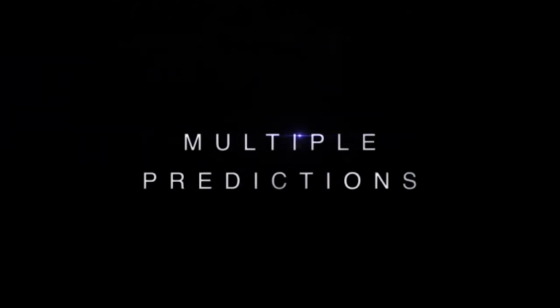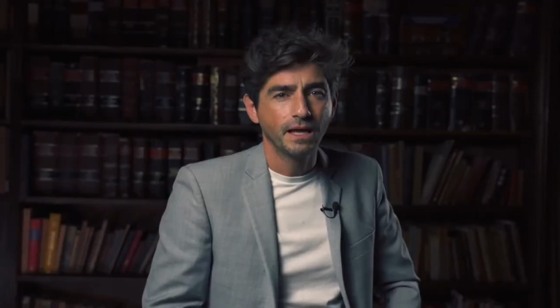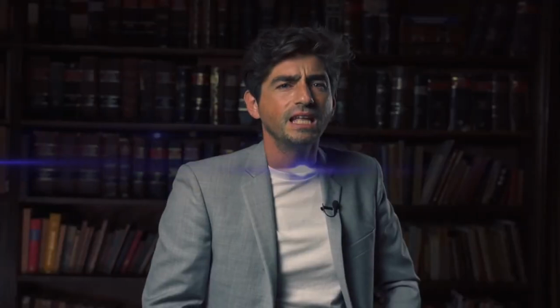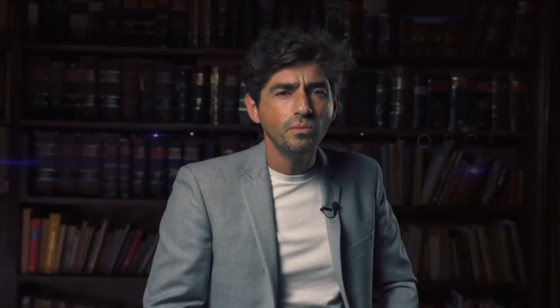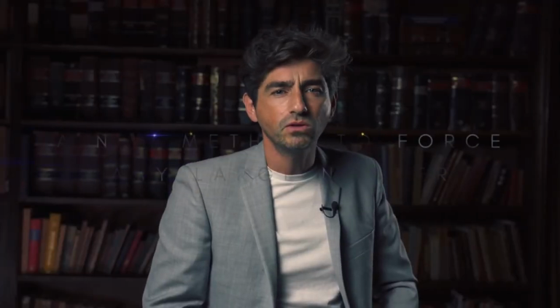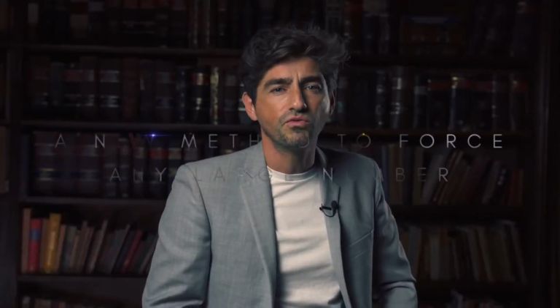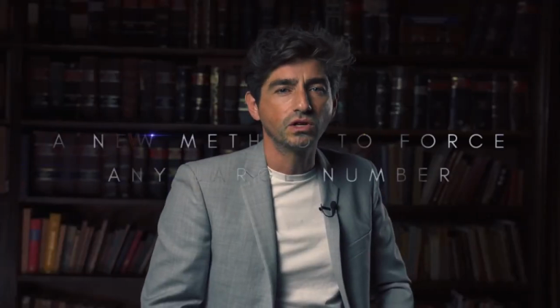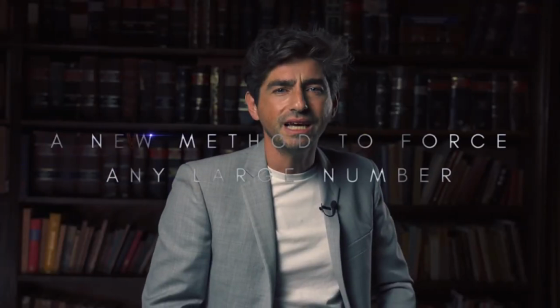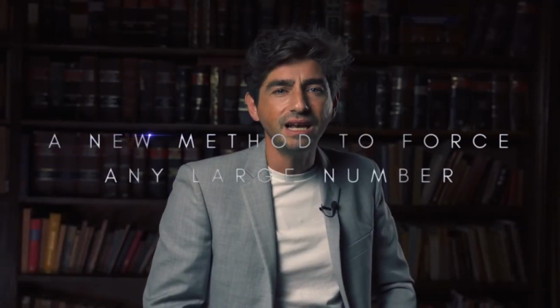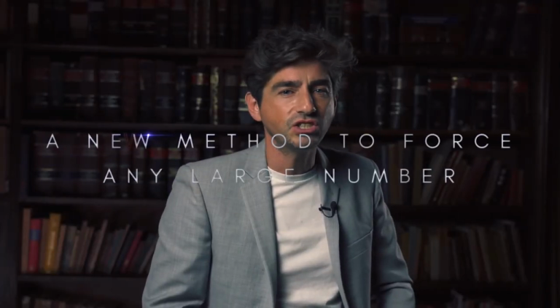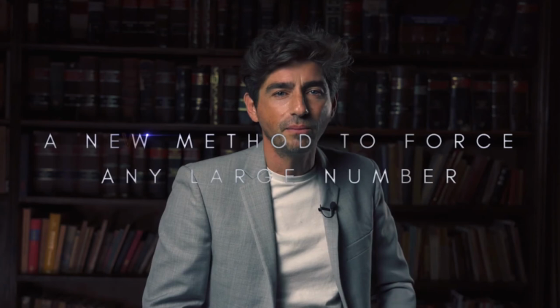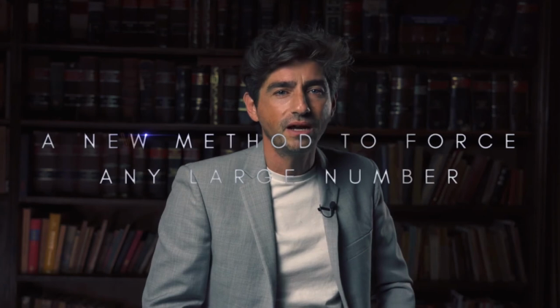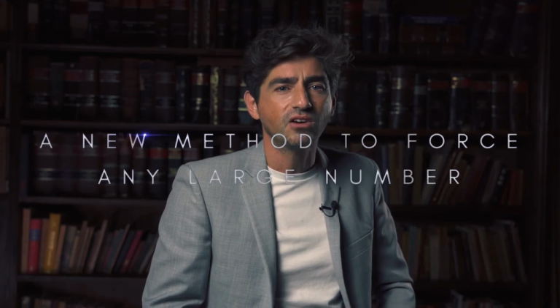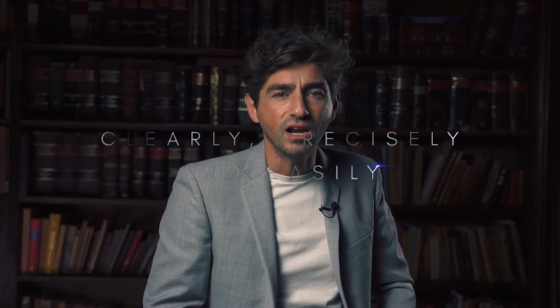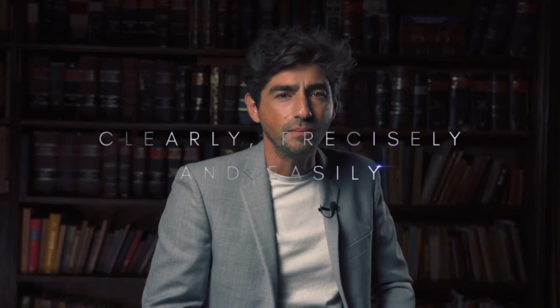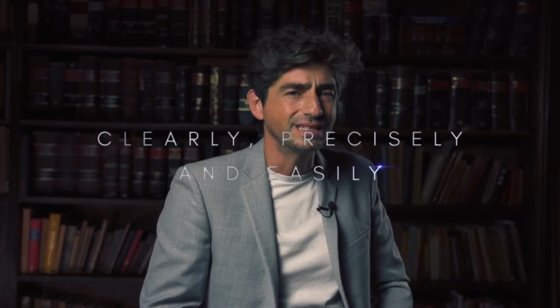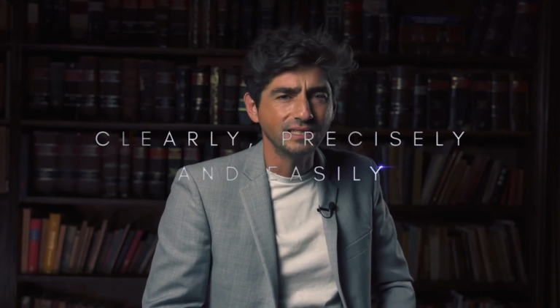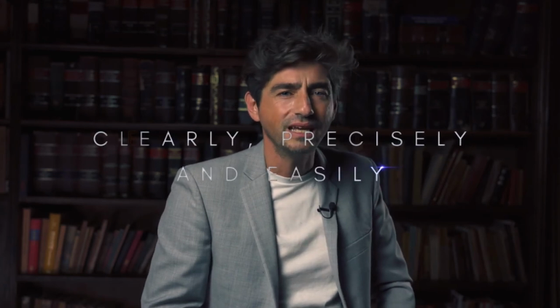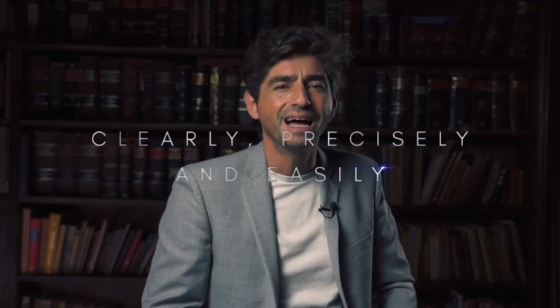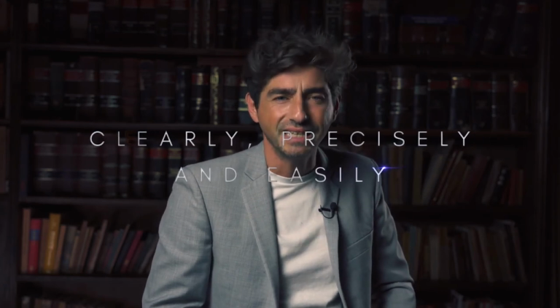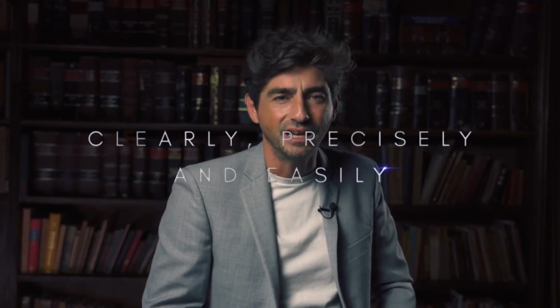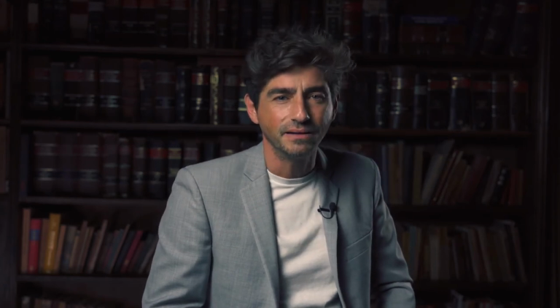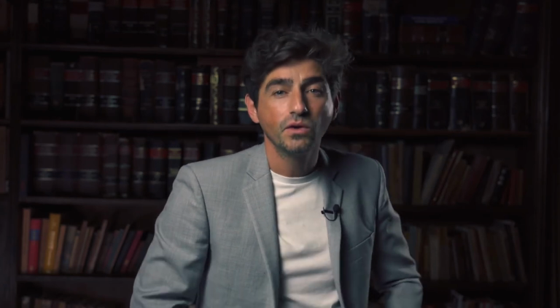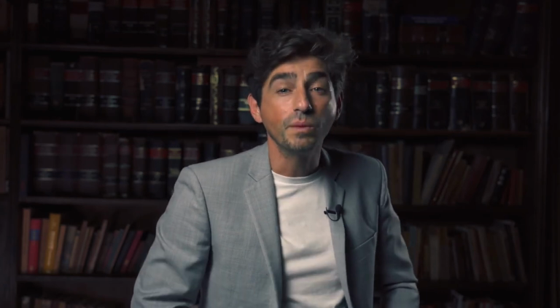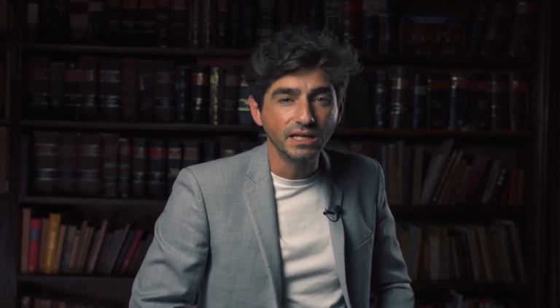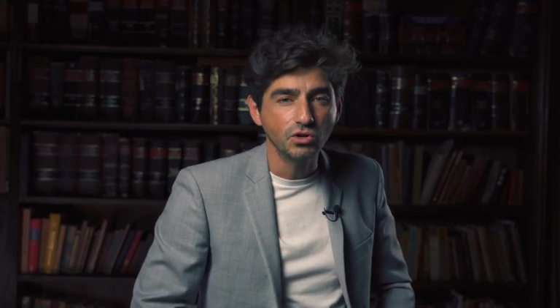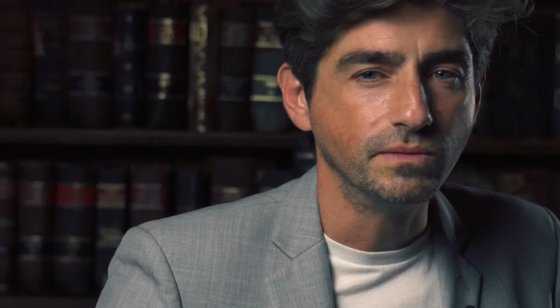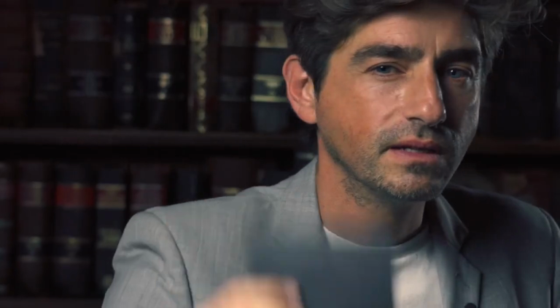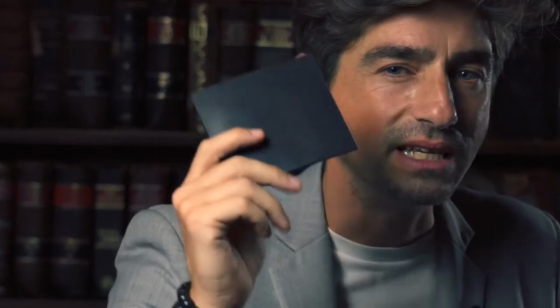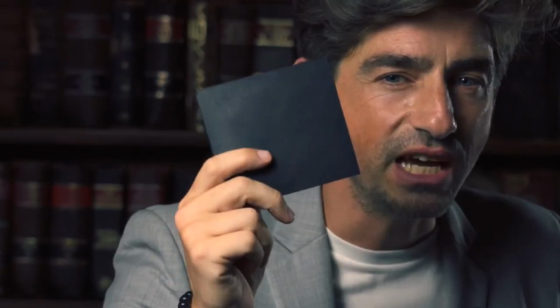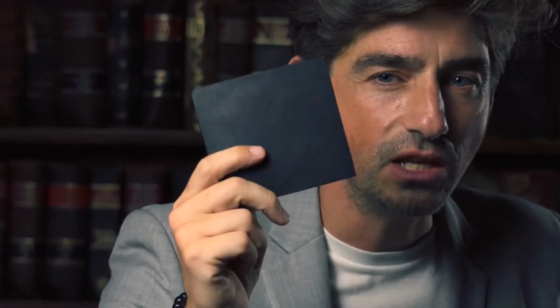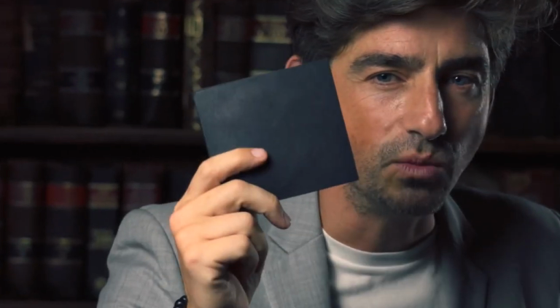A new method to force any large number clearly, precisely and easily. We present you the JJ Notebook.